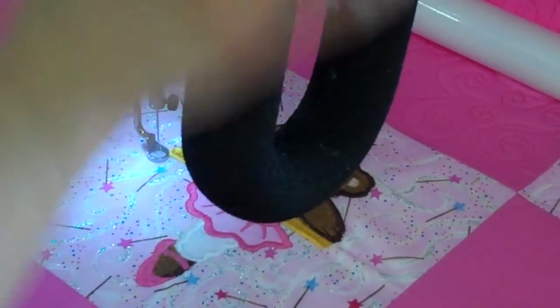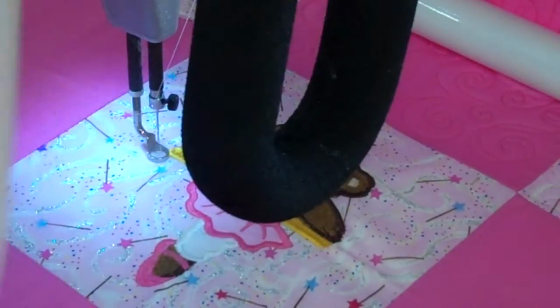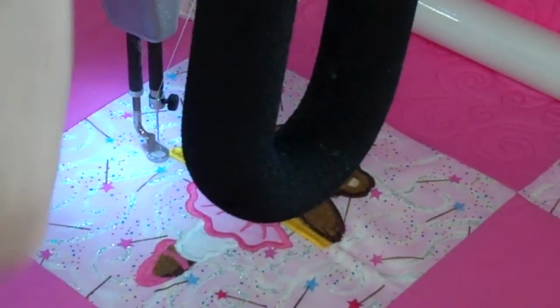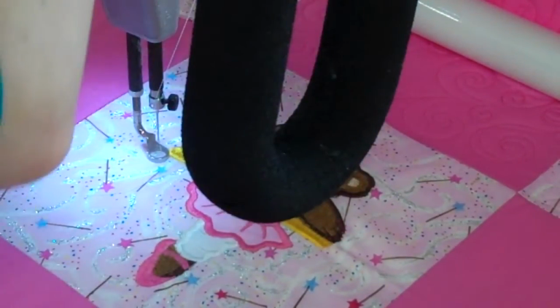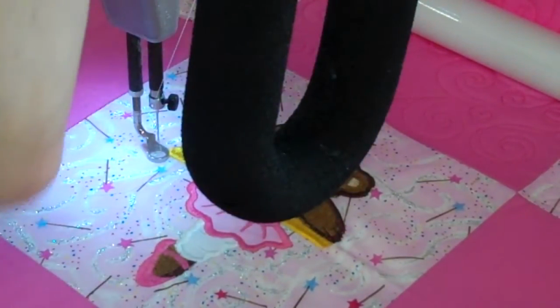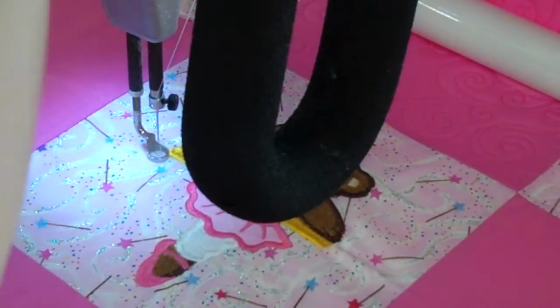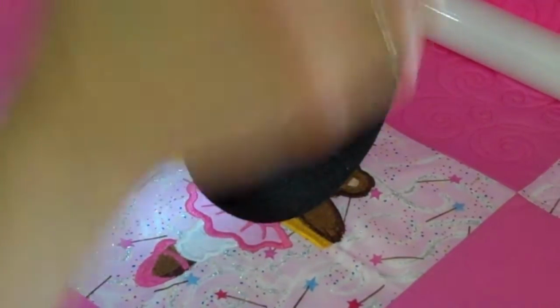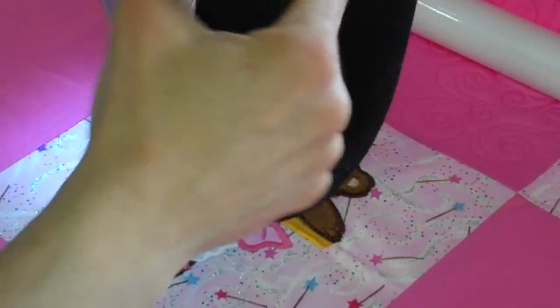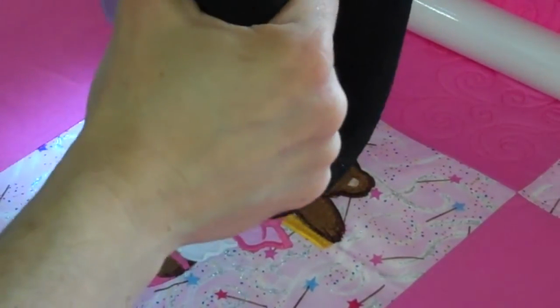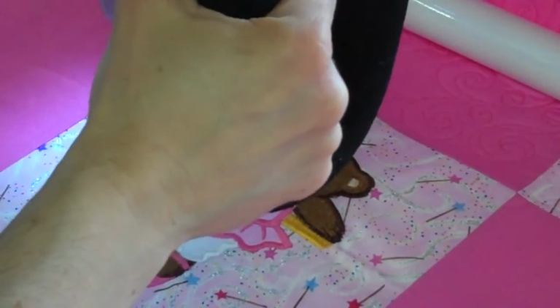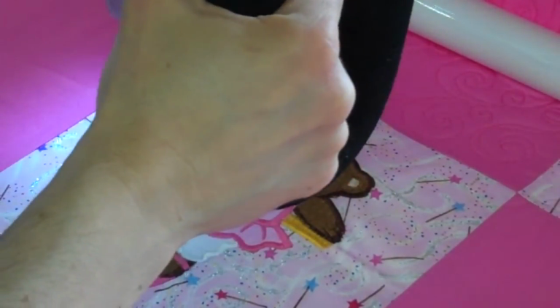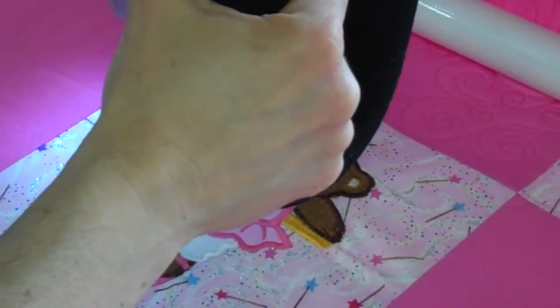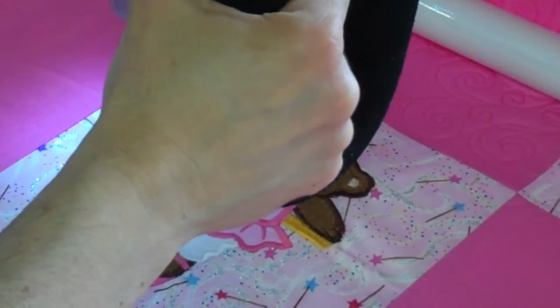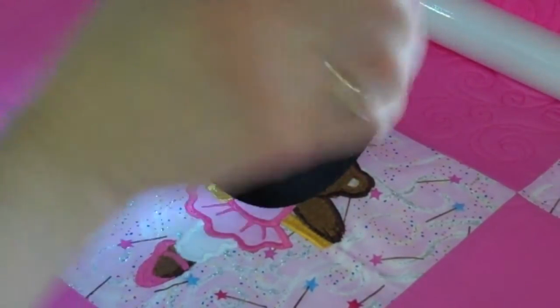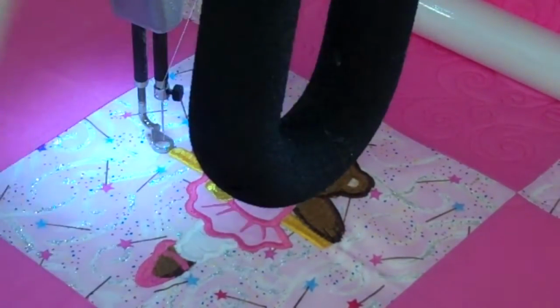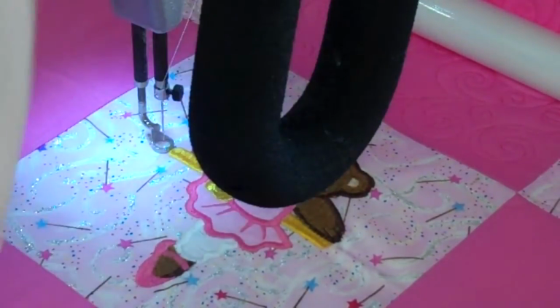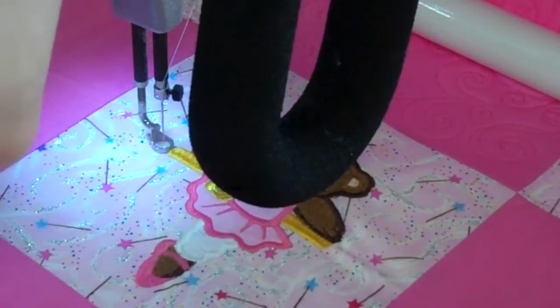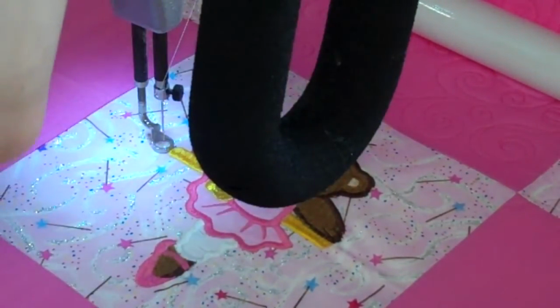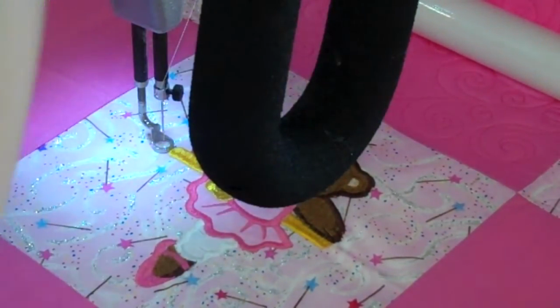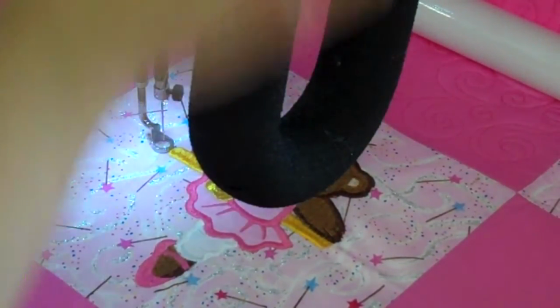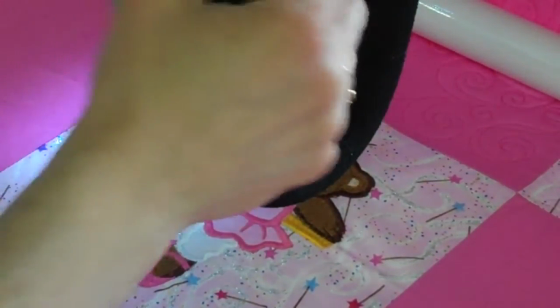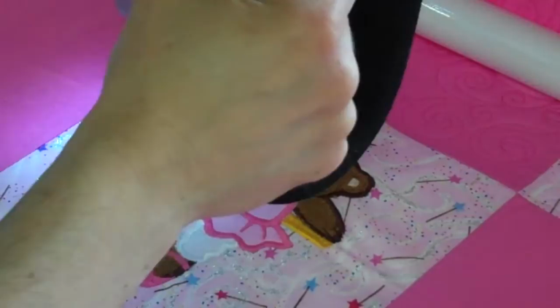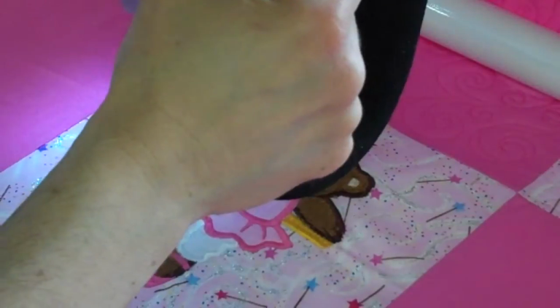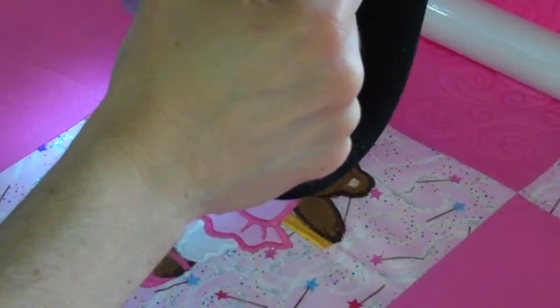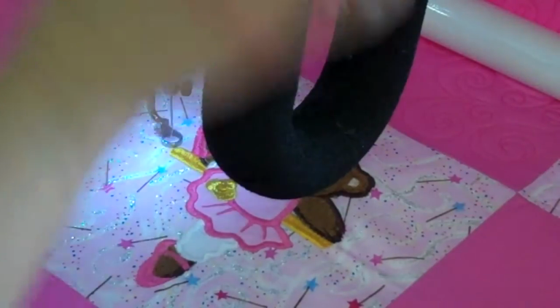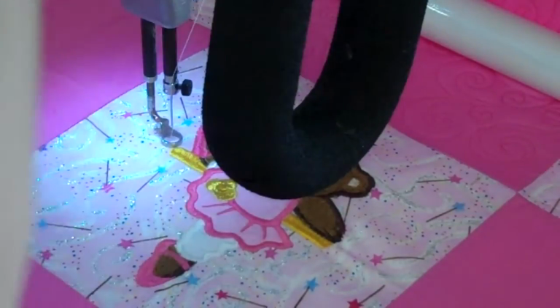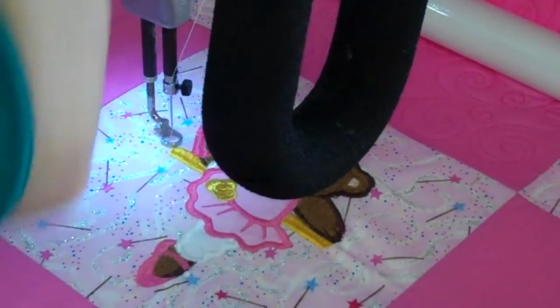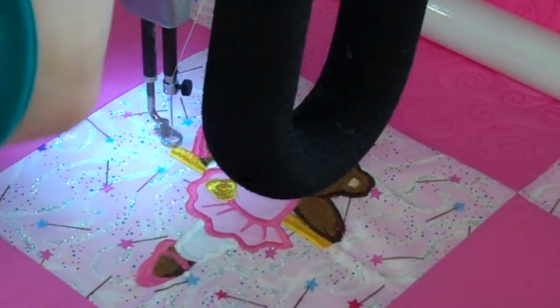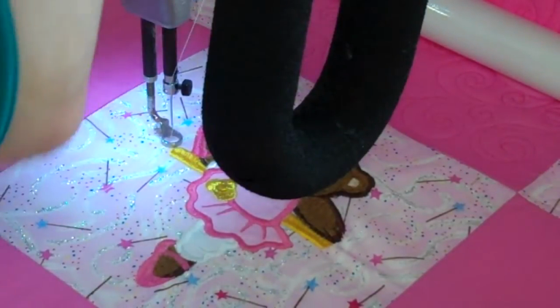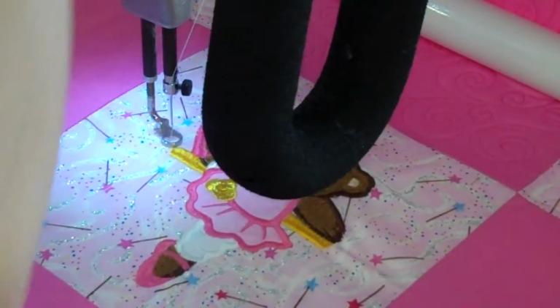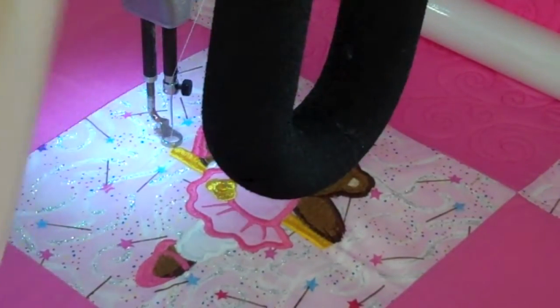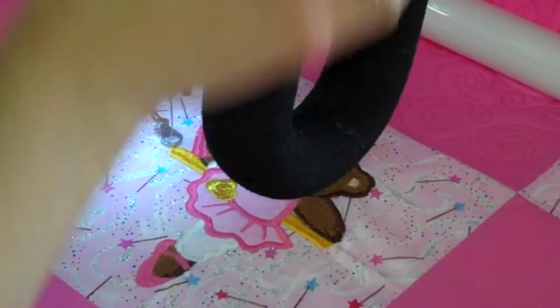I've learned some amazing things on this quilt. It's amazing how we continue to learn things.